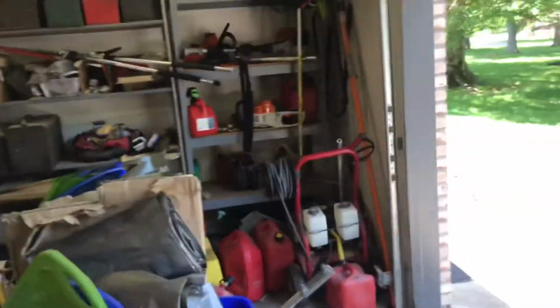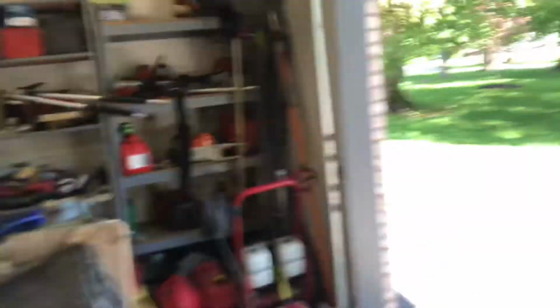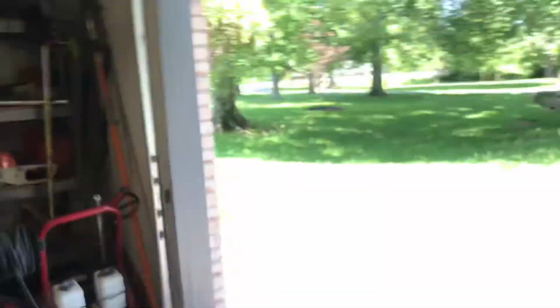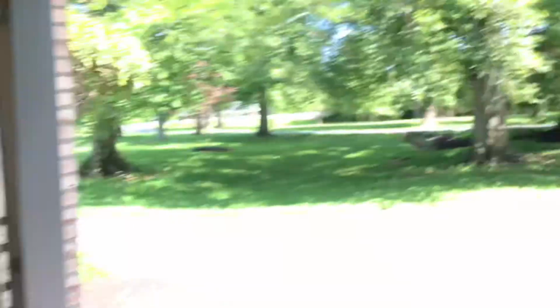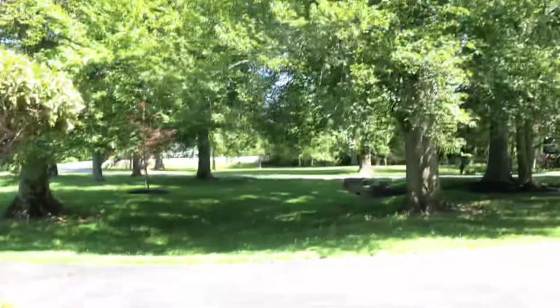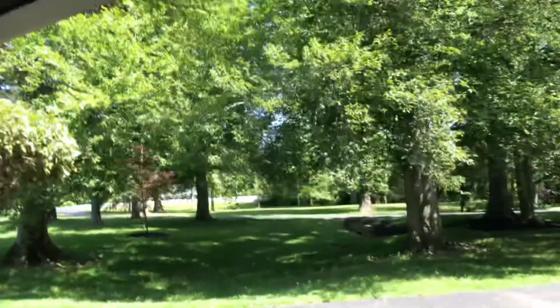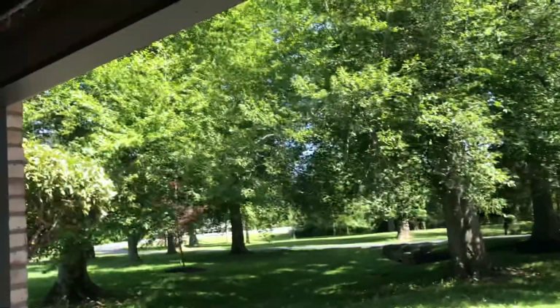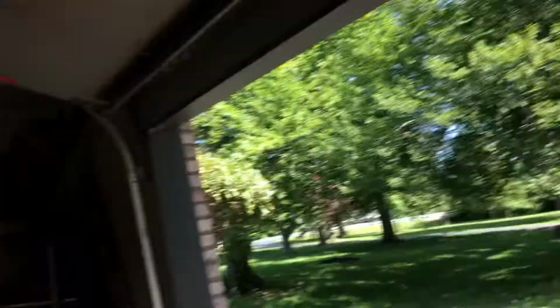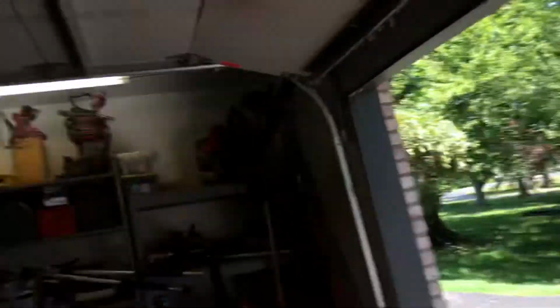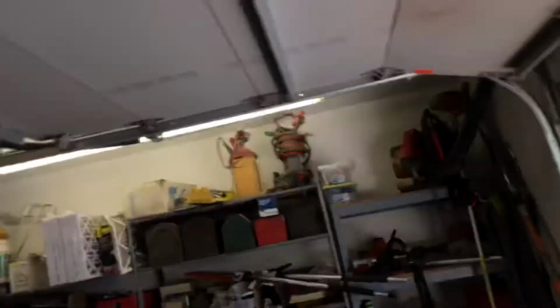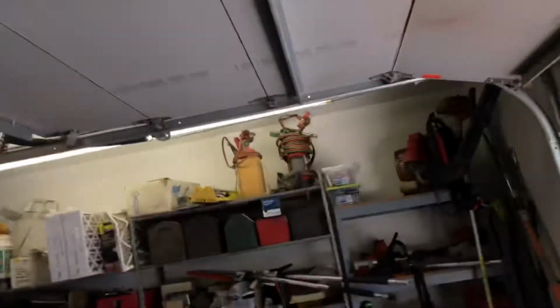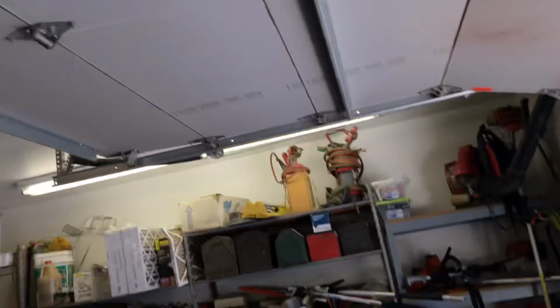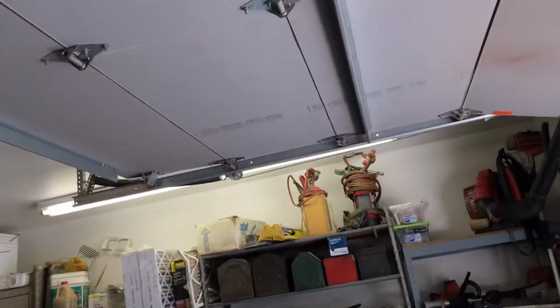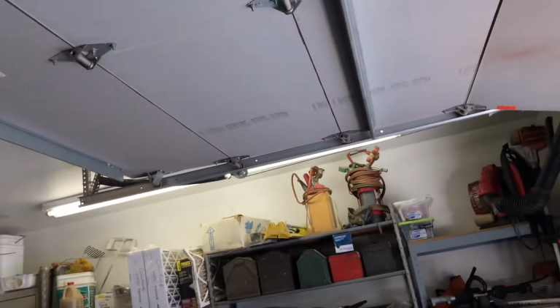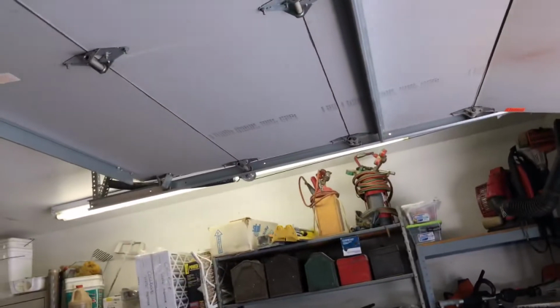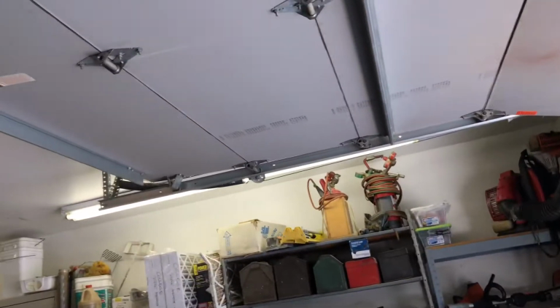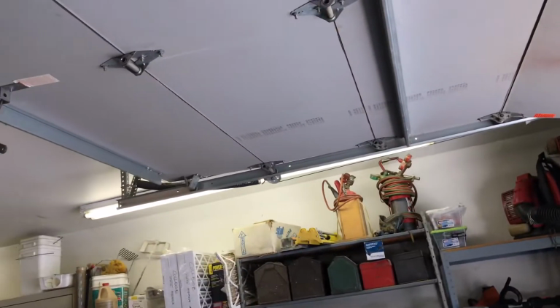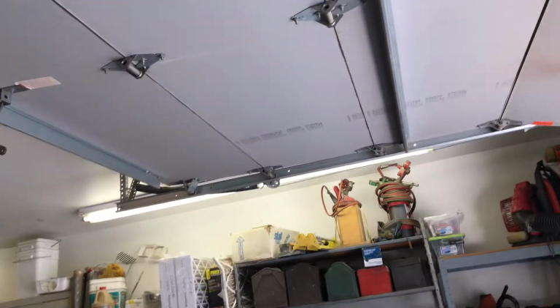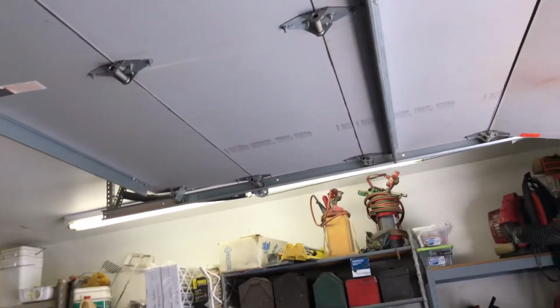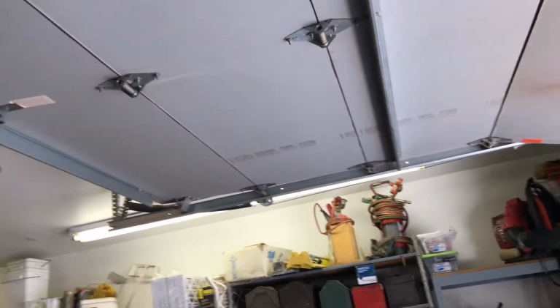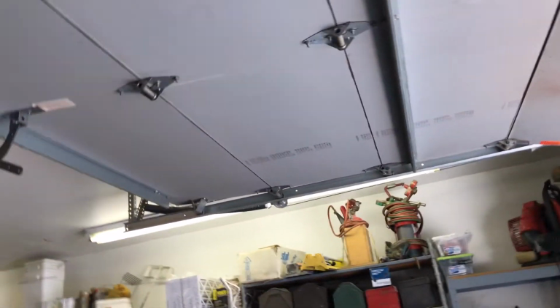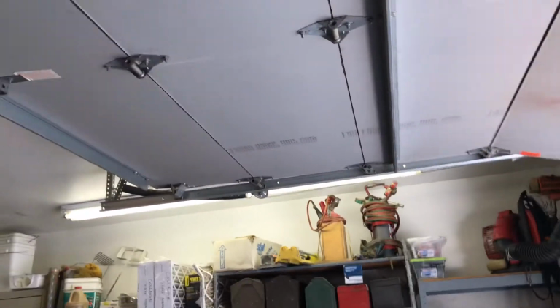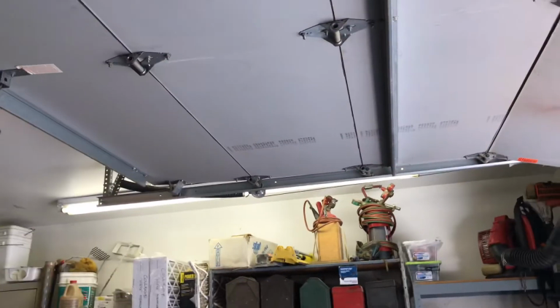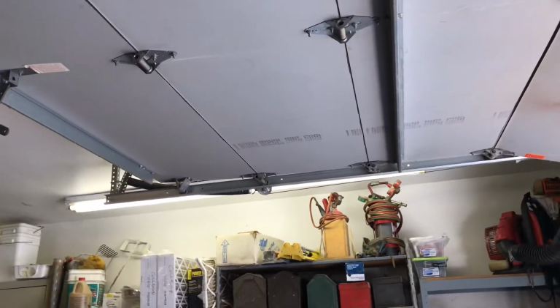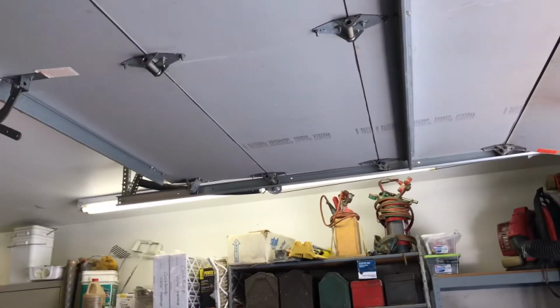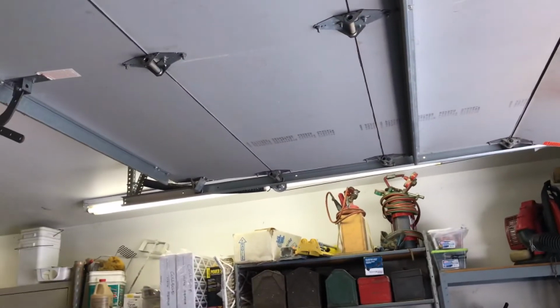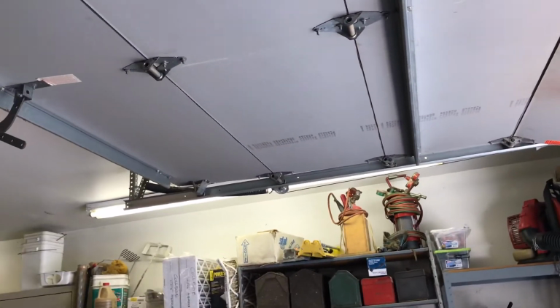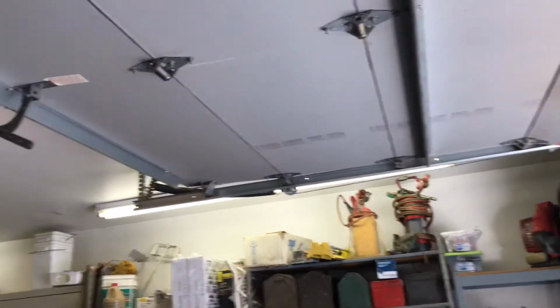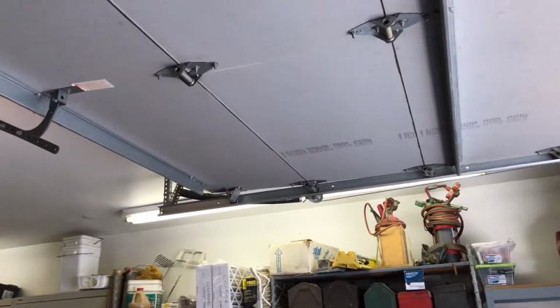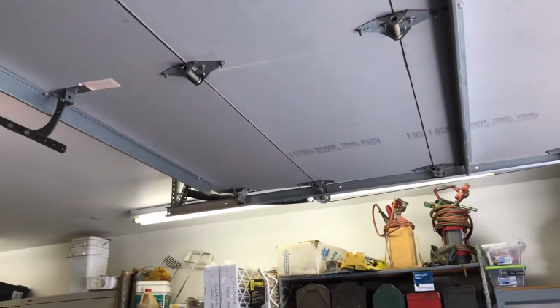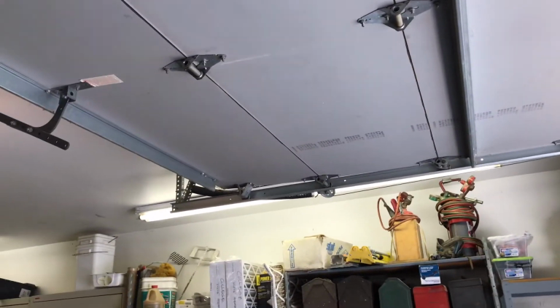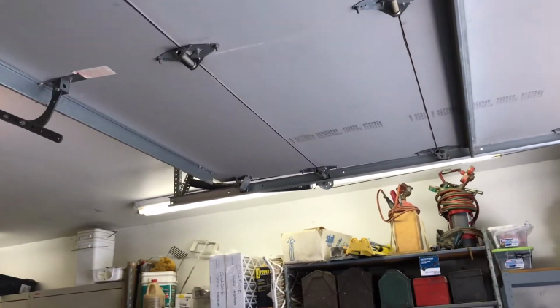So now I'm going to show you guys the door going down, to show you guys the opposite direction it goes. Here we go.